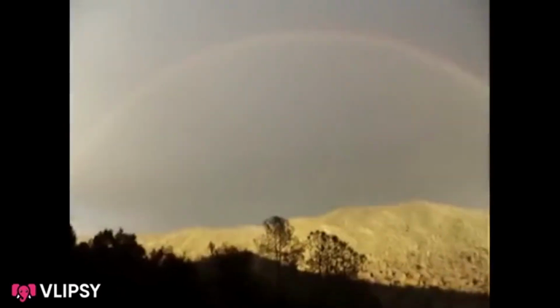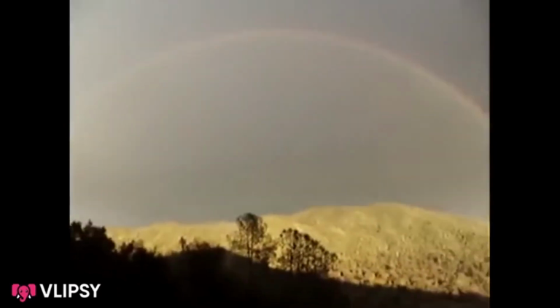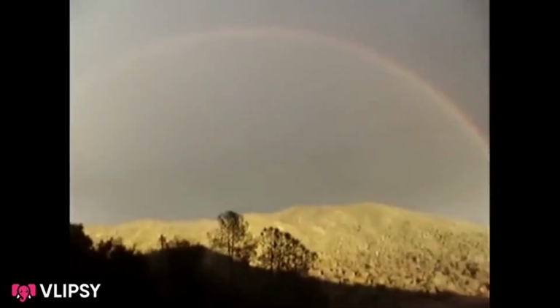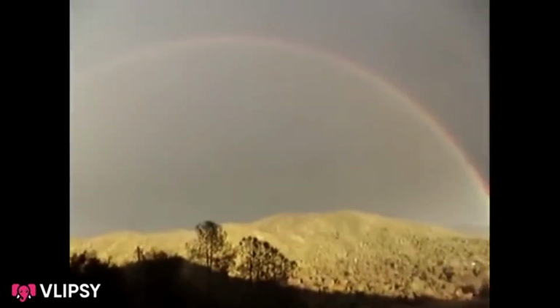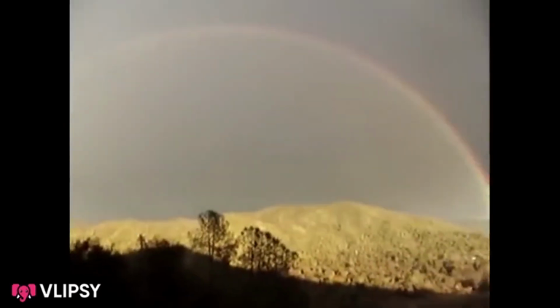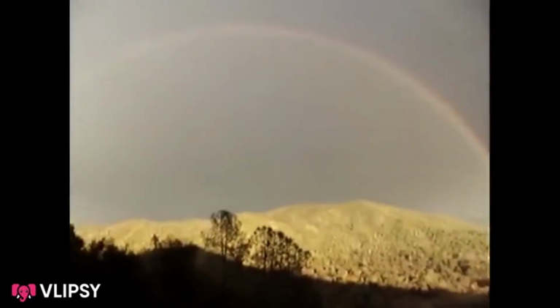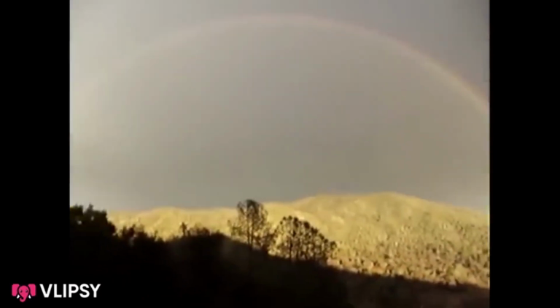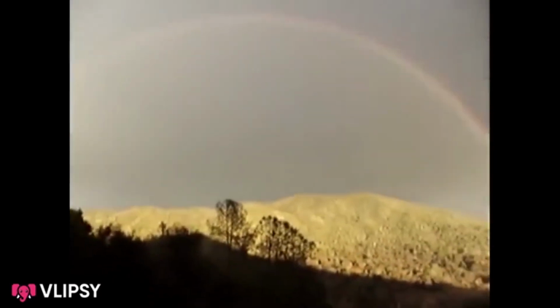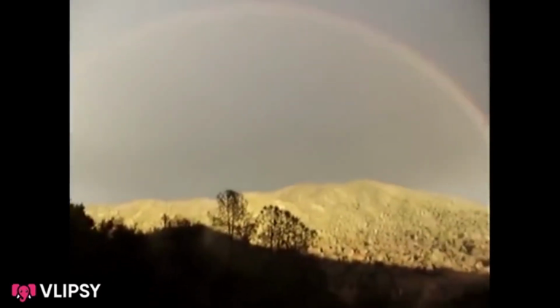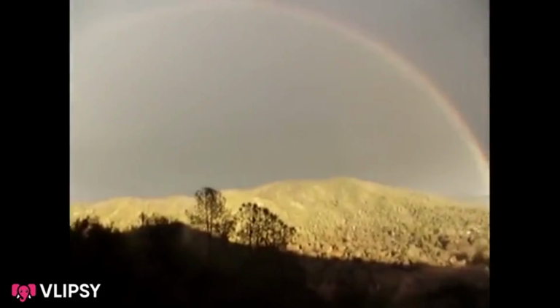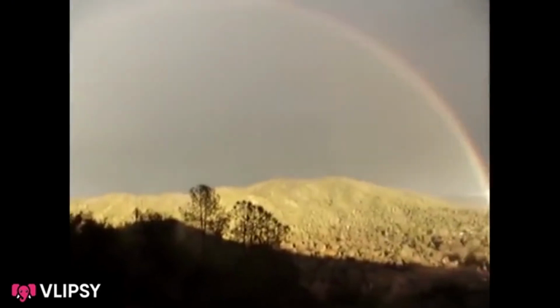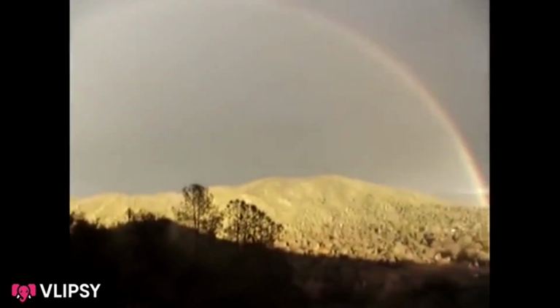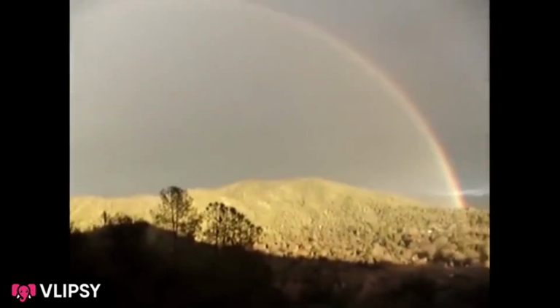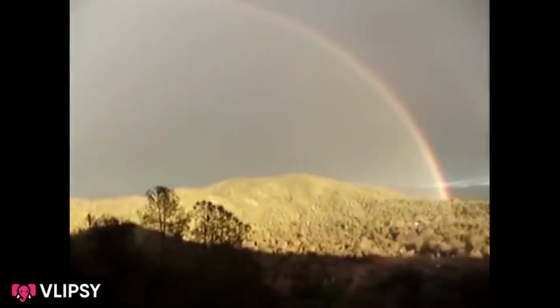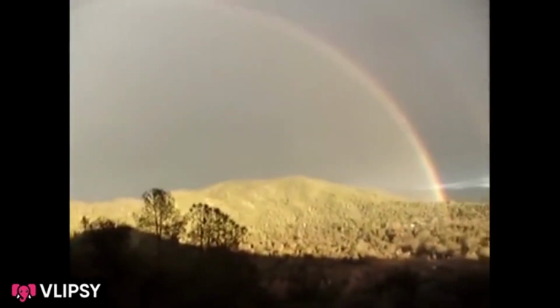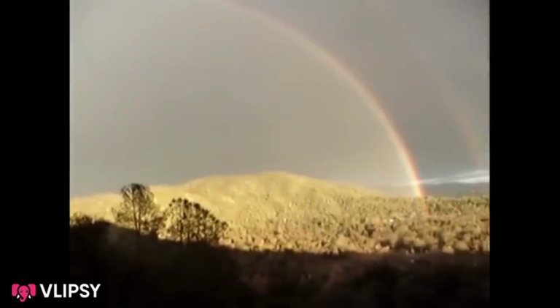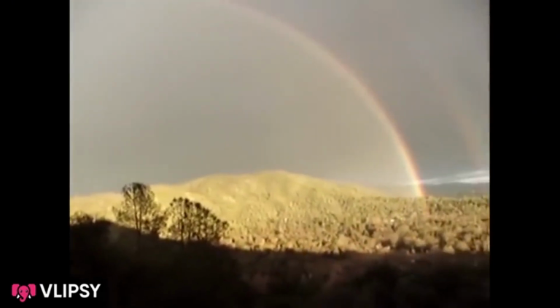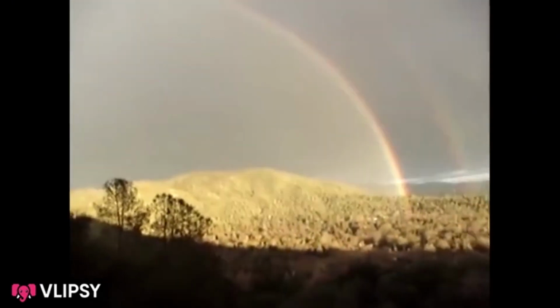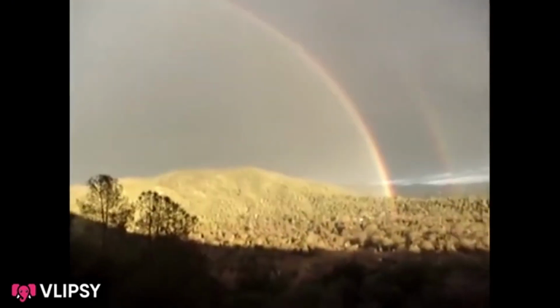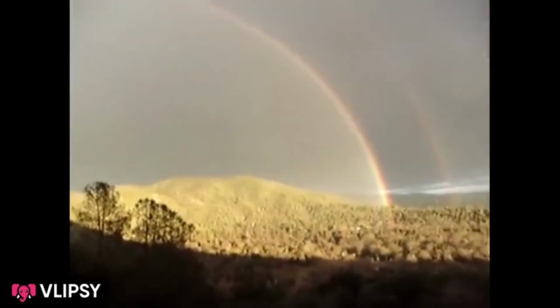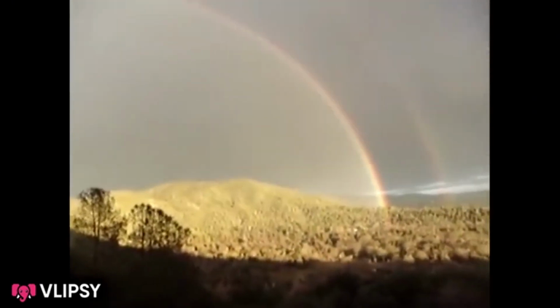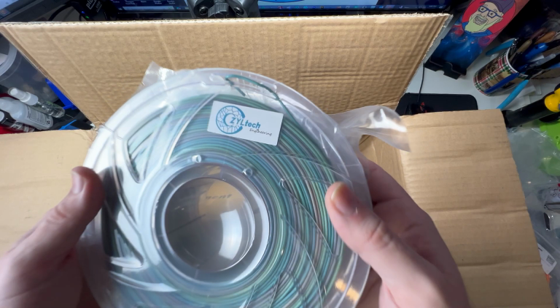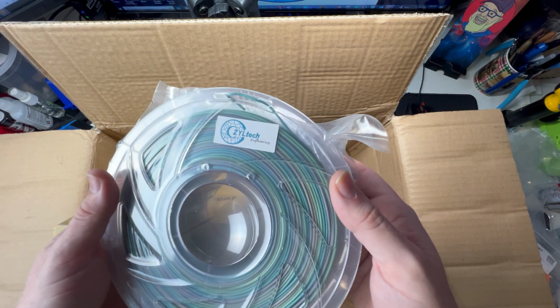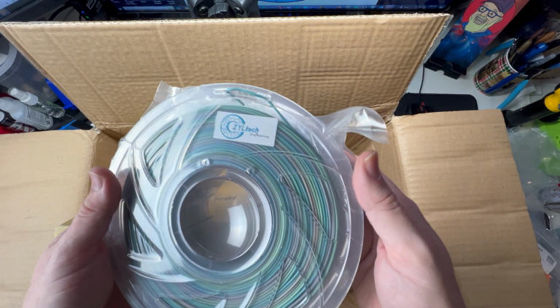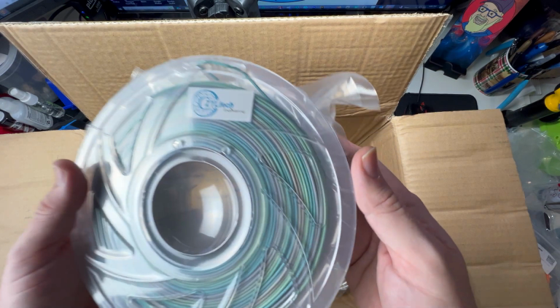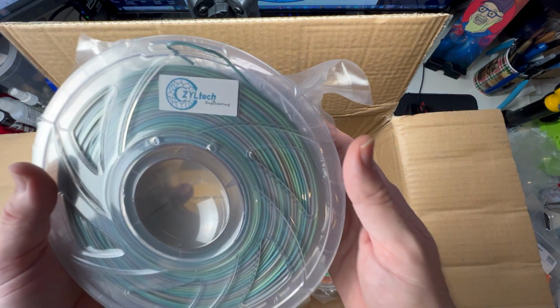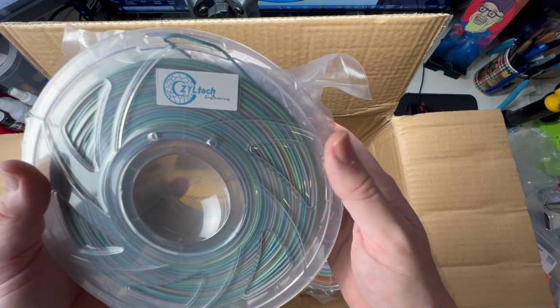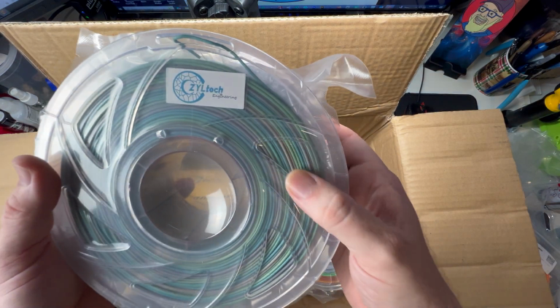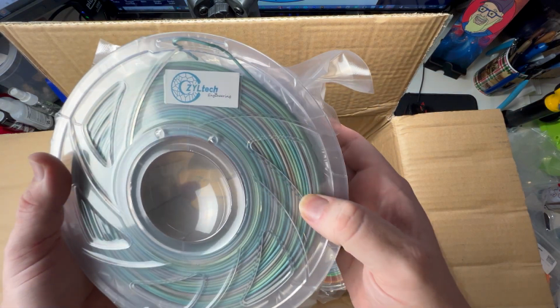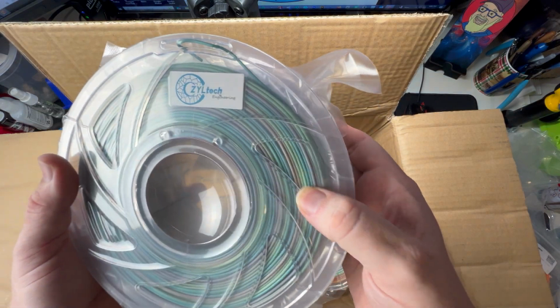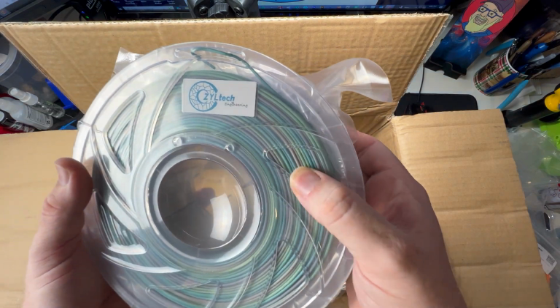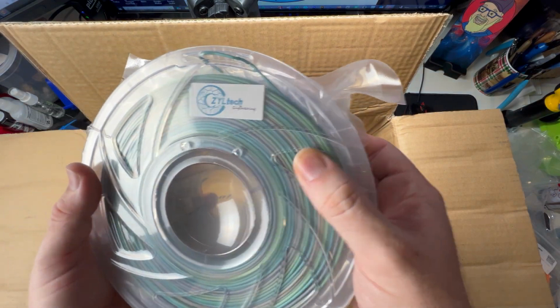Double rainbow all the way across this car! Oh that is nice, I like those — some good colors there.